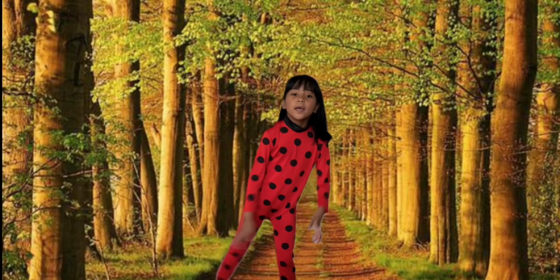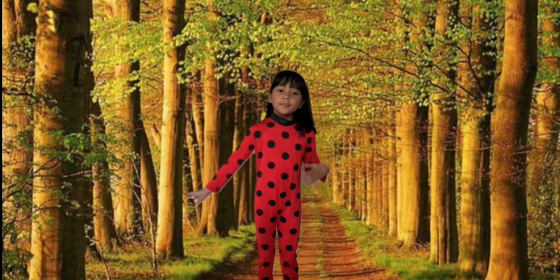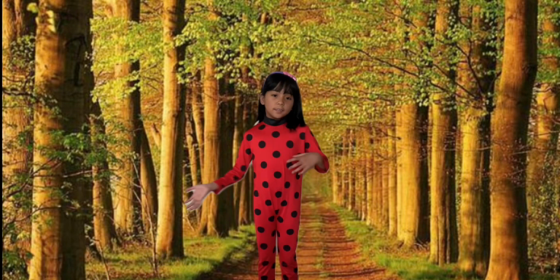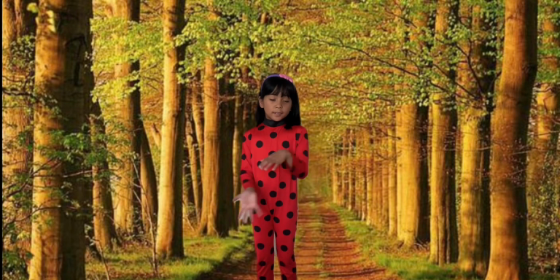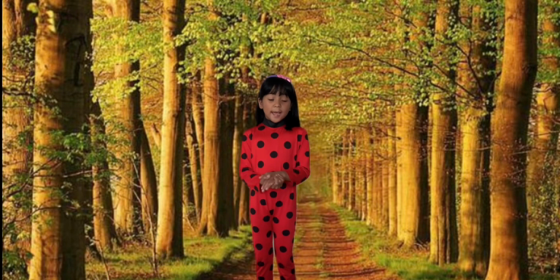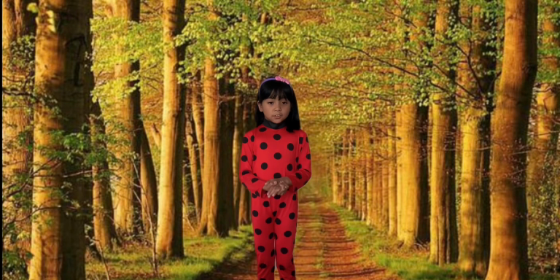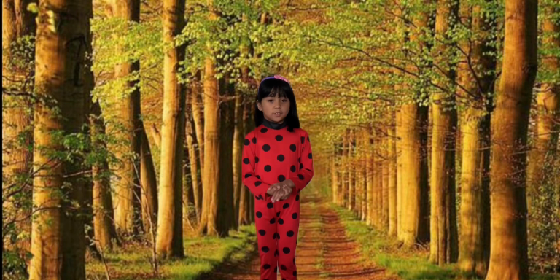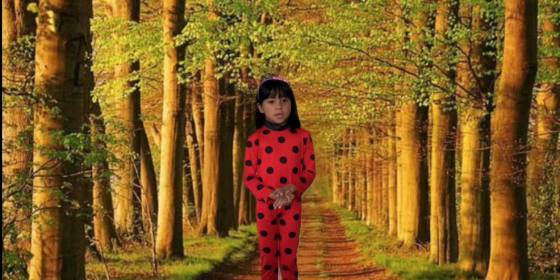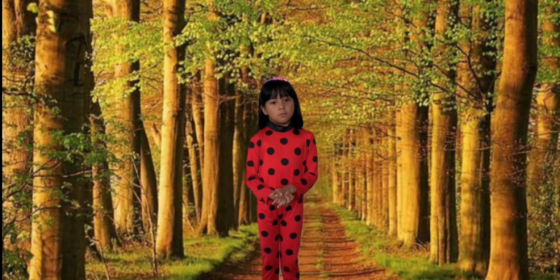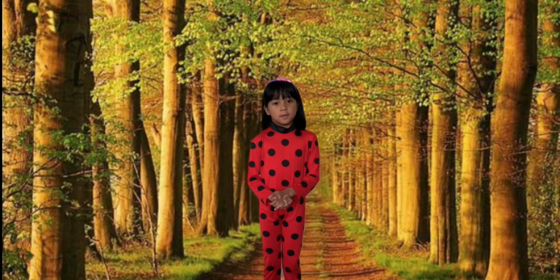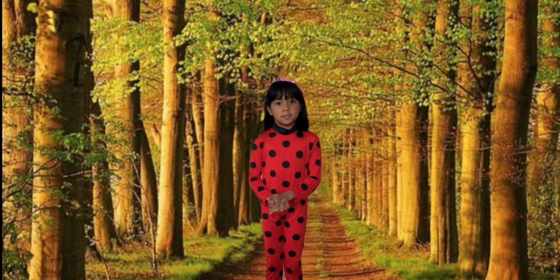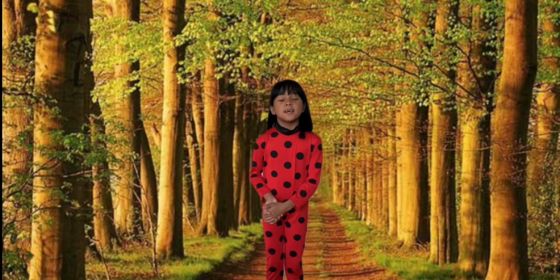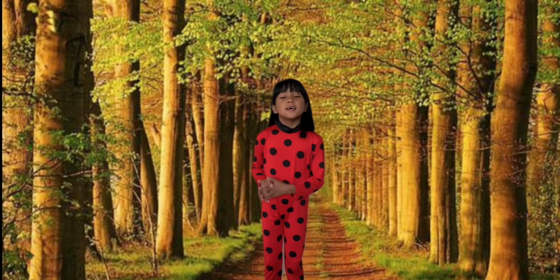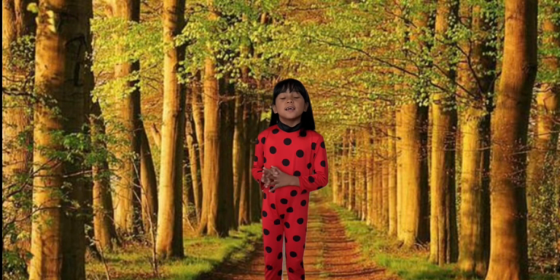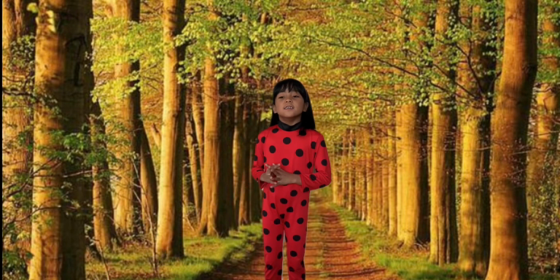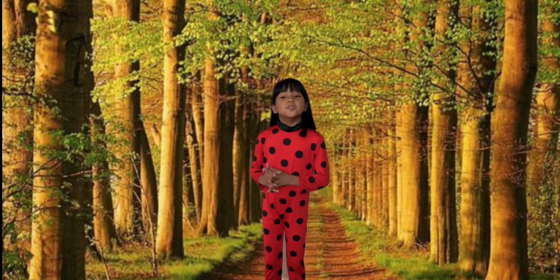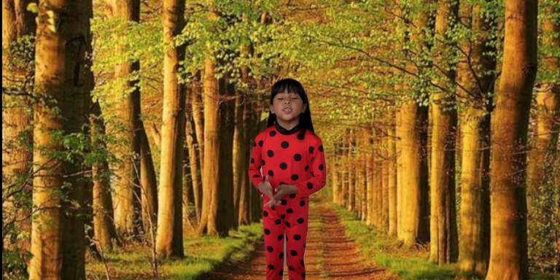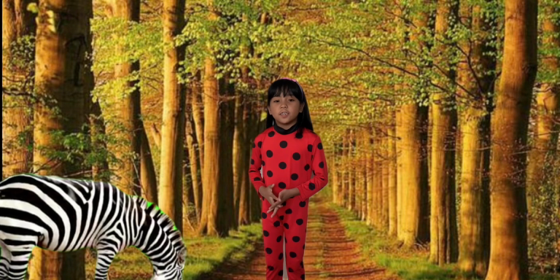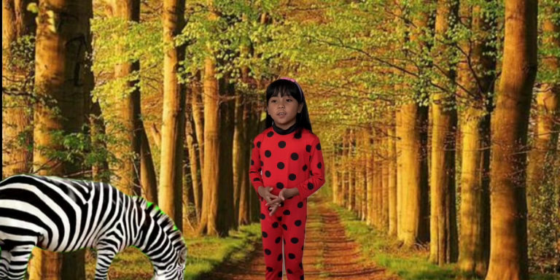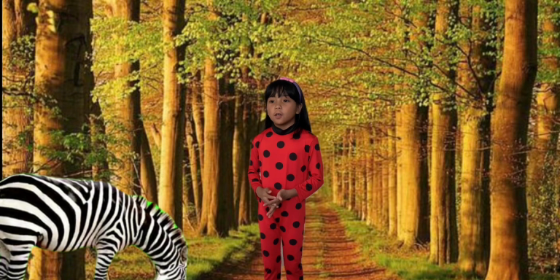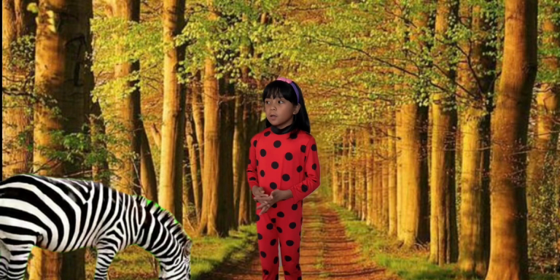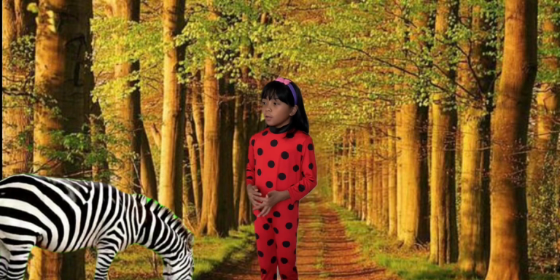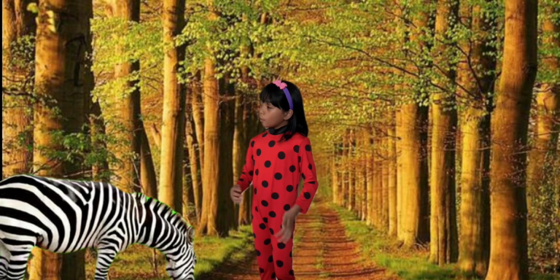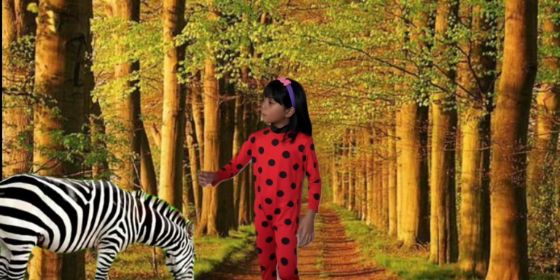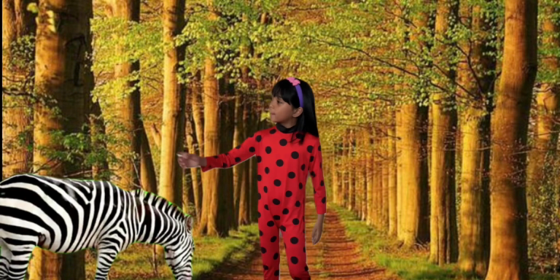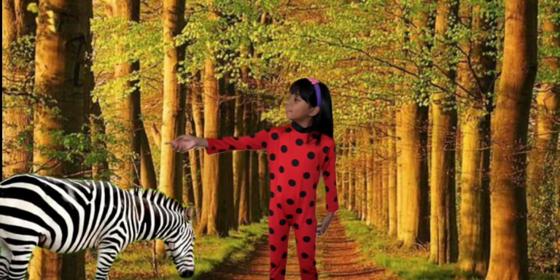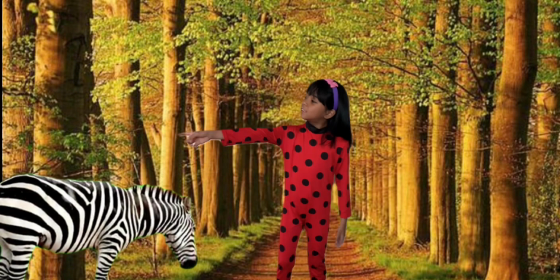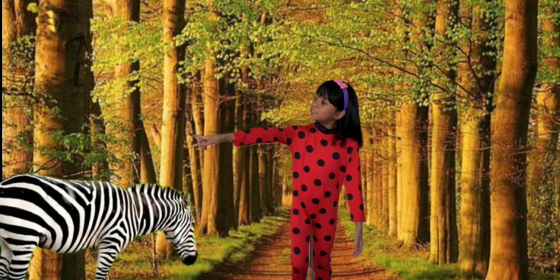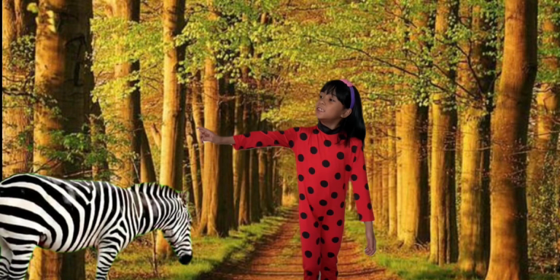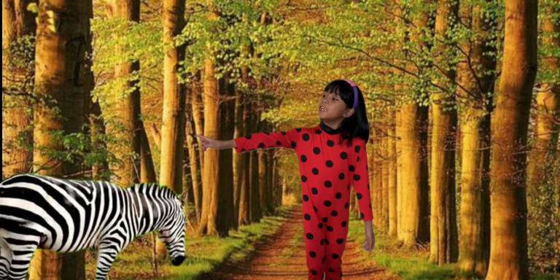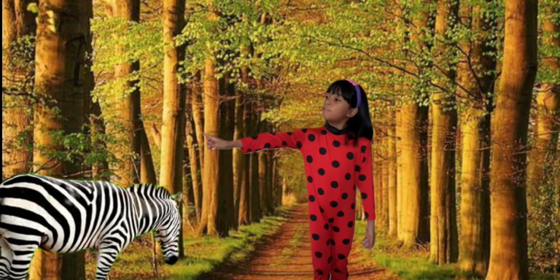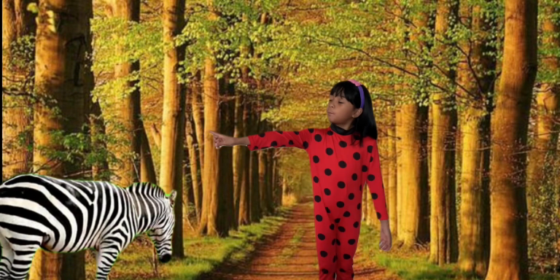And the next letter is Z. Look! It's a zebra!